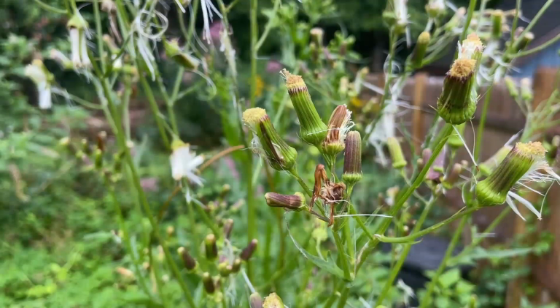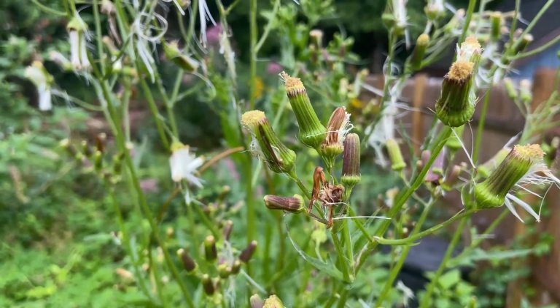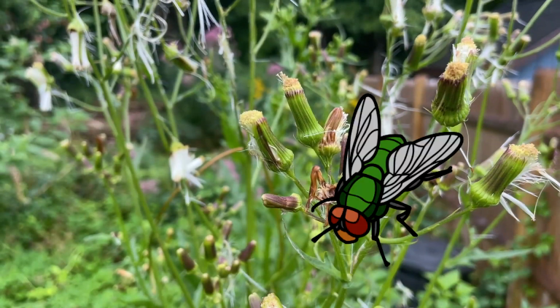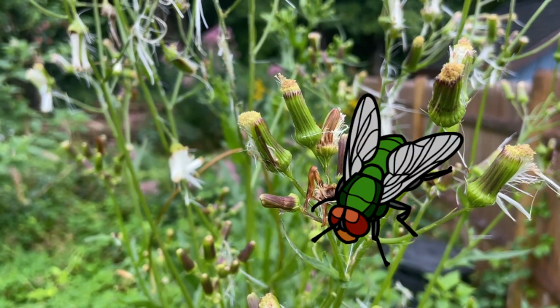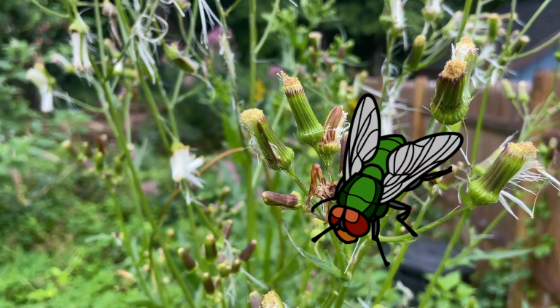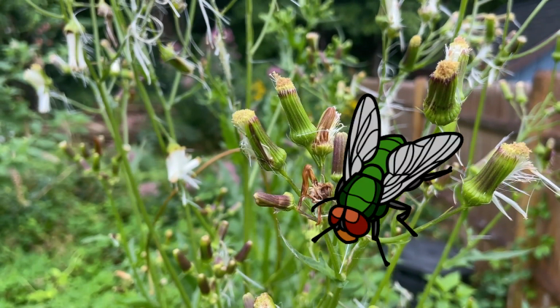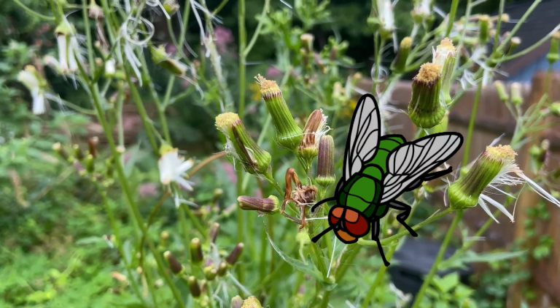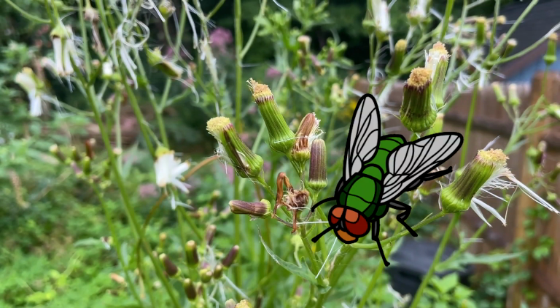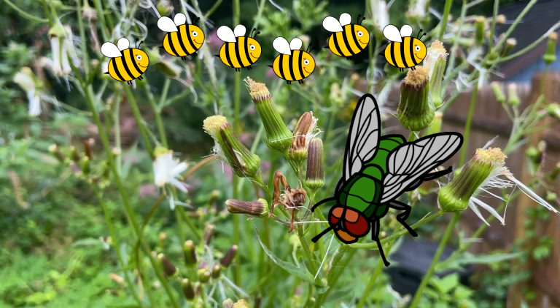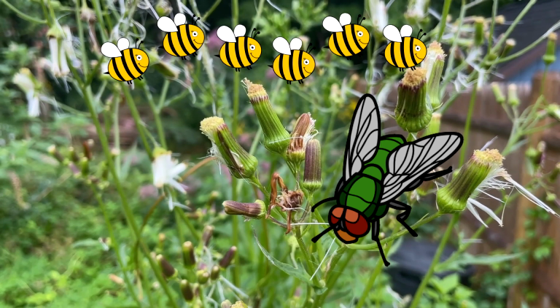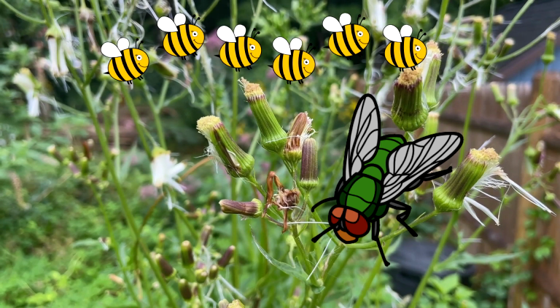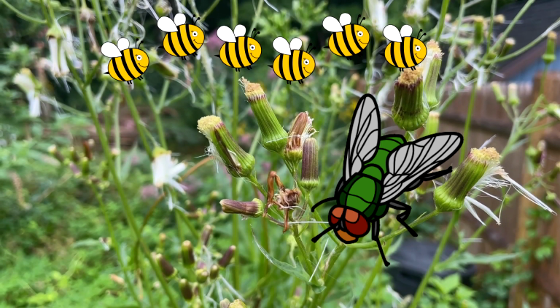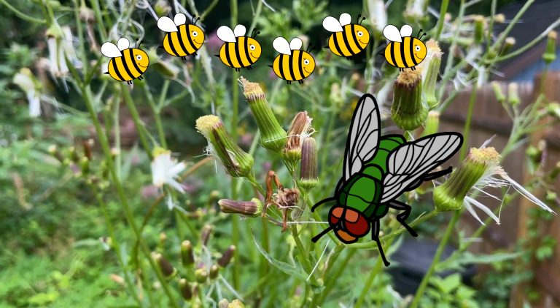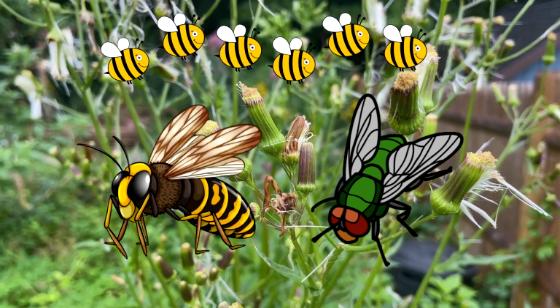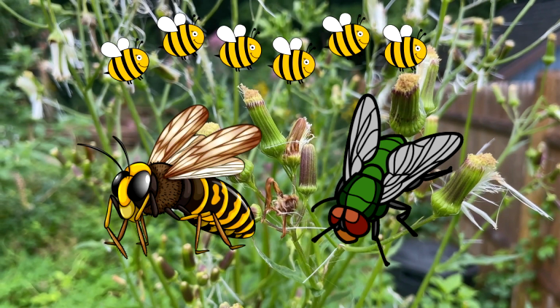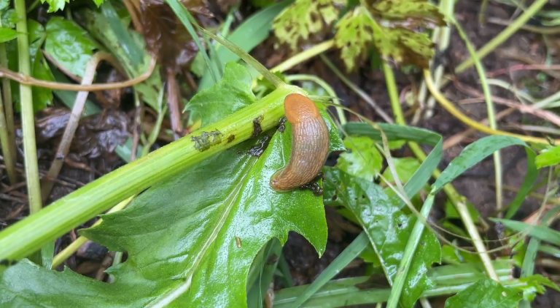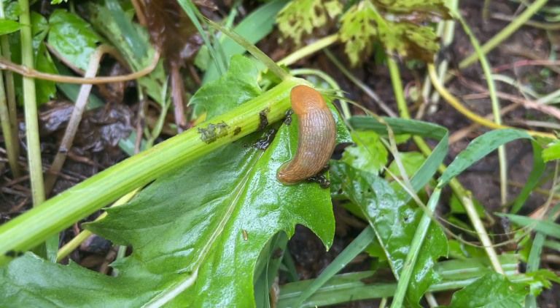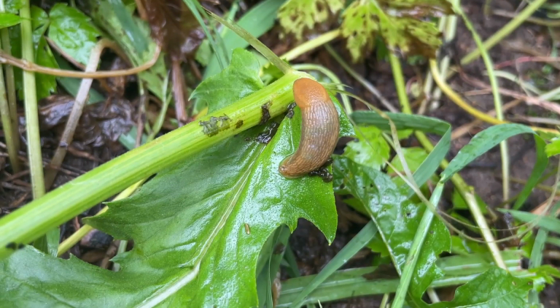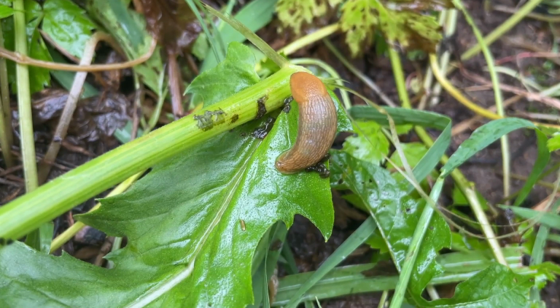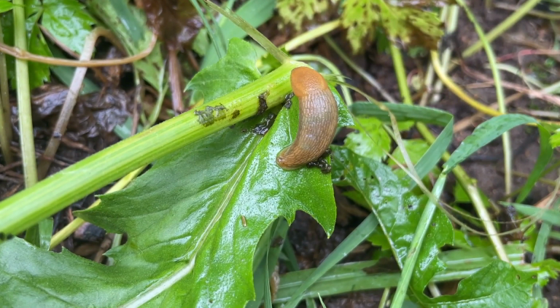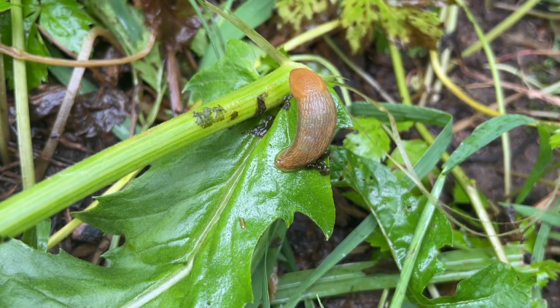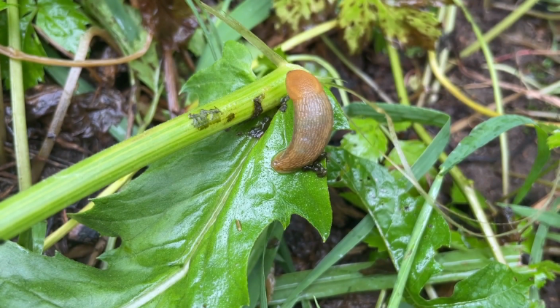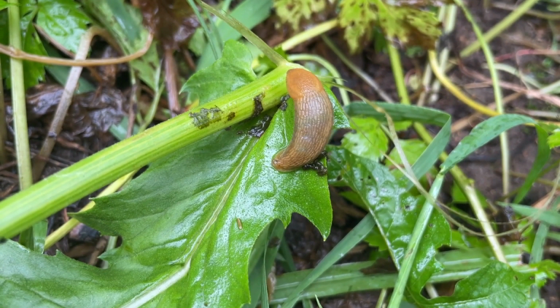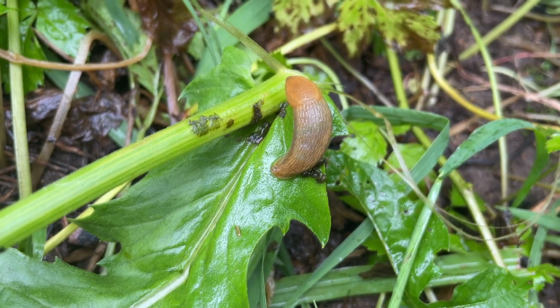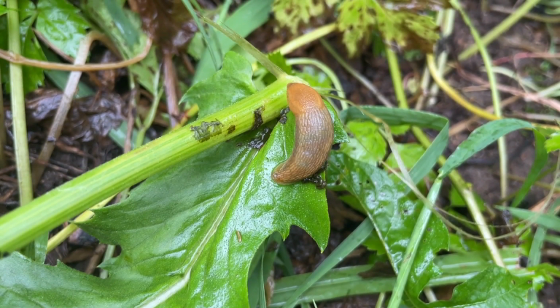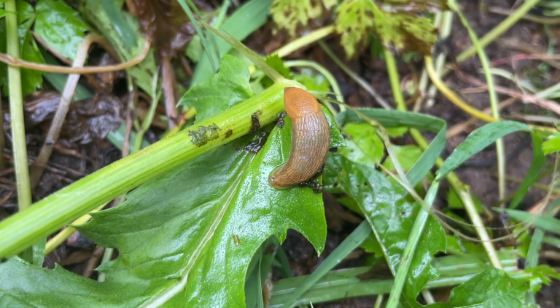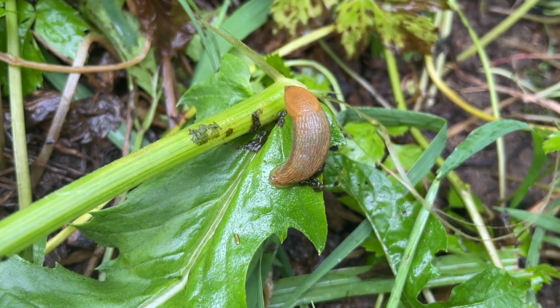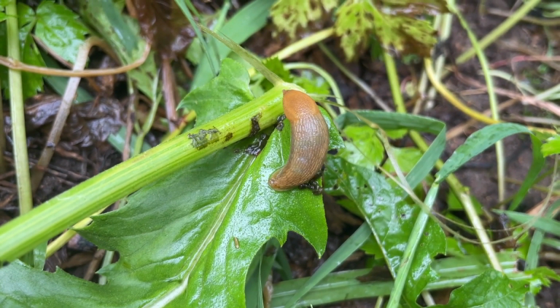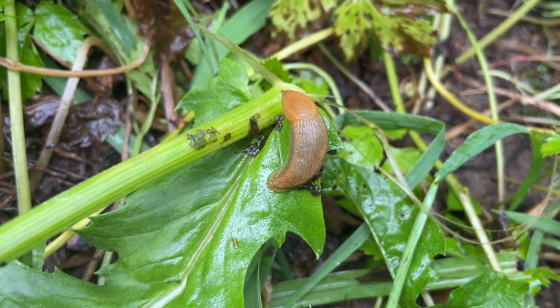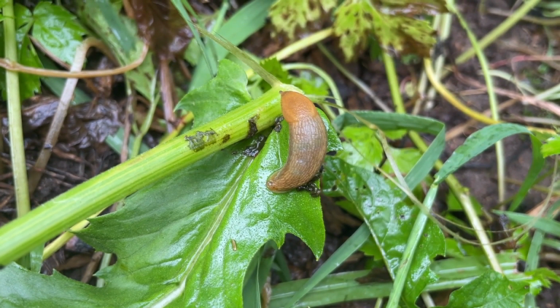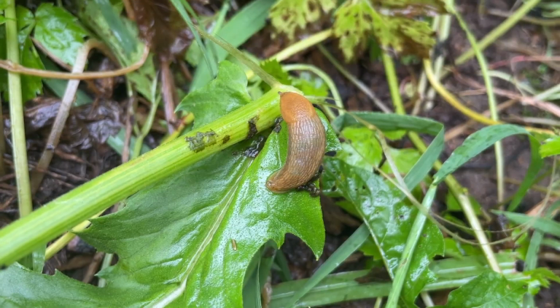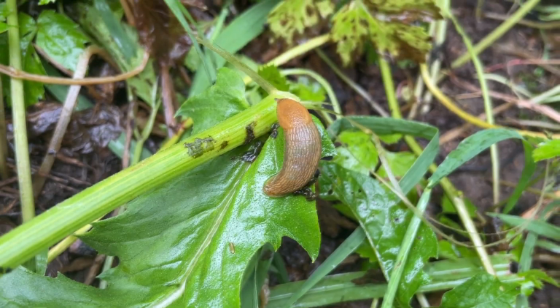Pollinators are tachinid flies, native bees, and wasps. Here you can see a little slug likes the American burnweed as well.